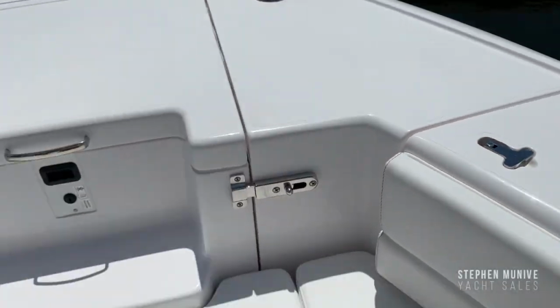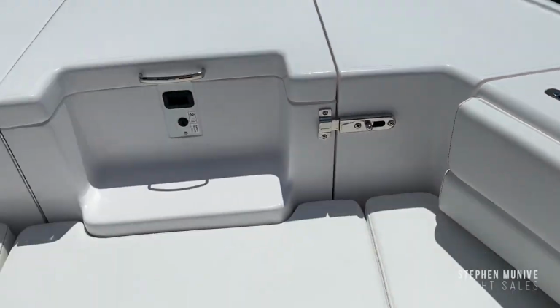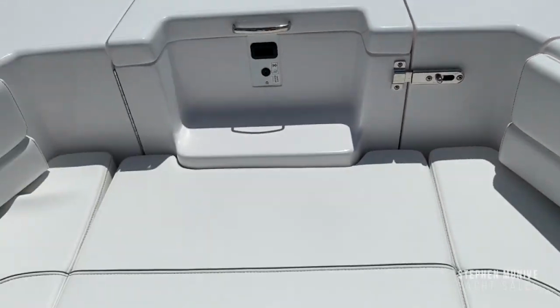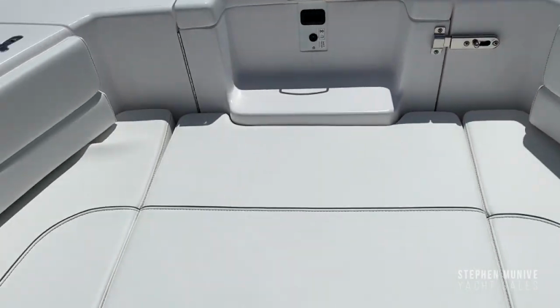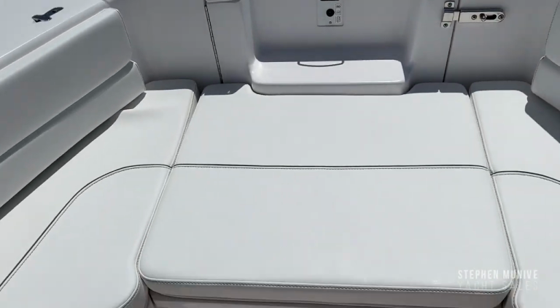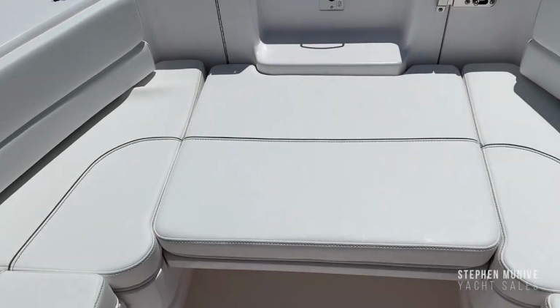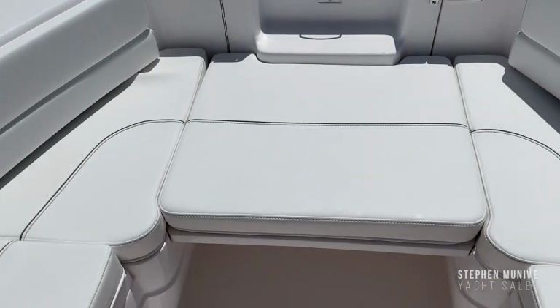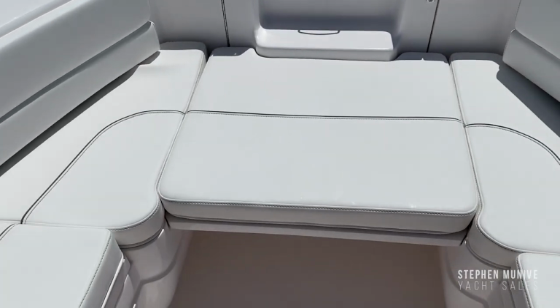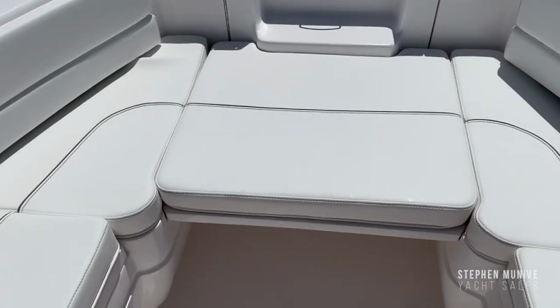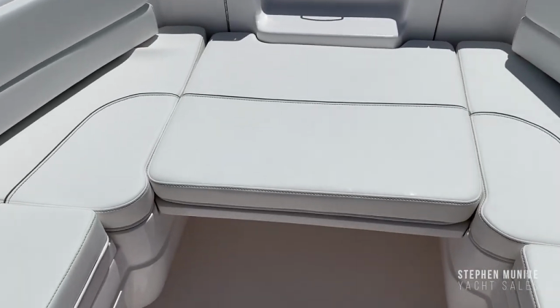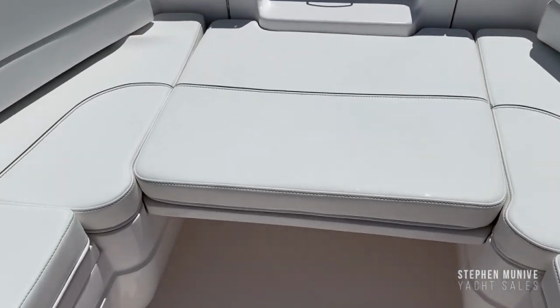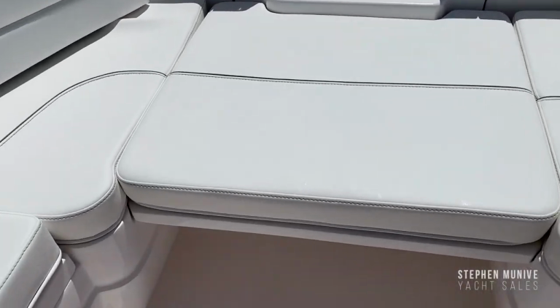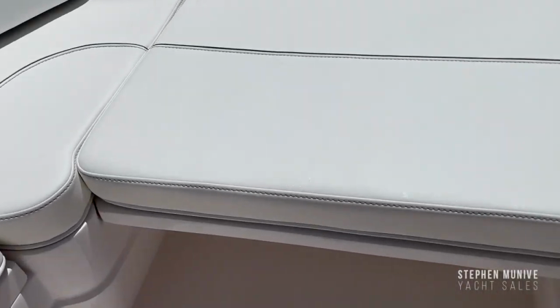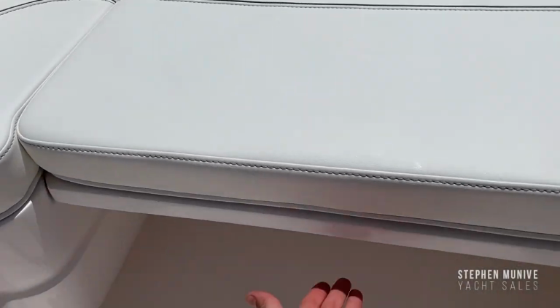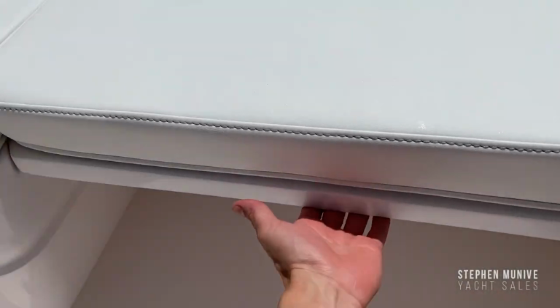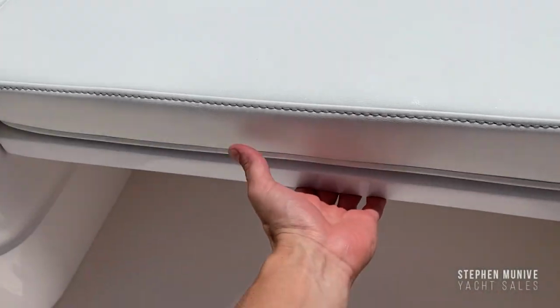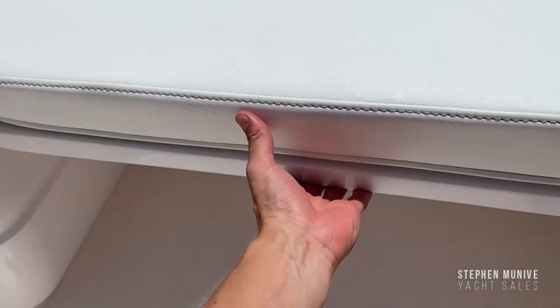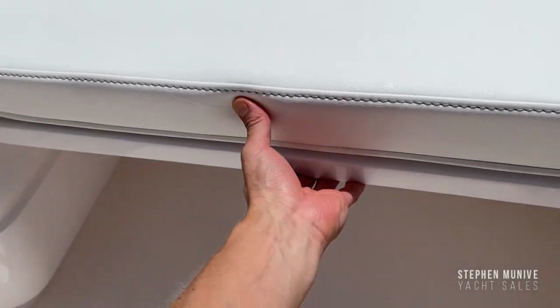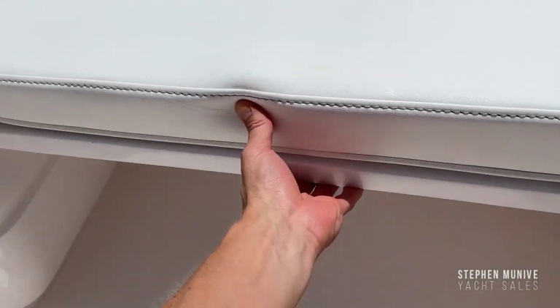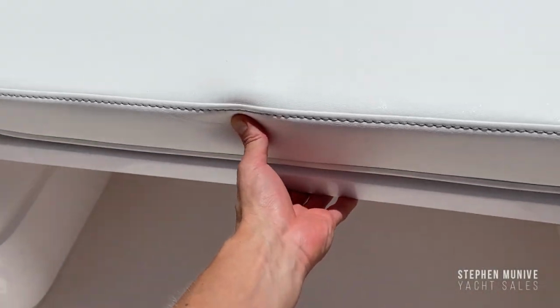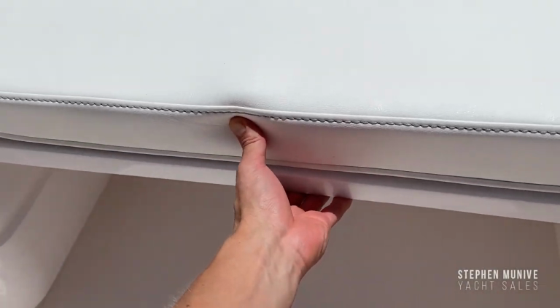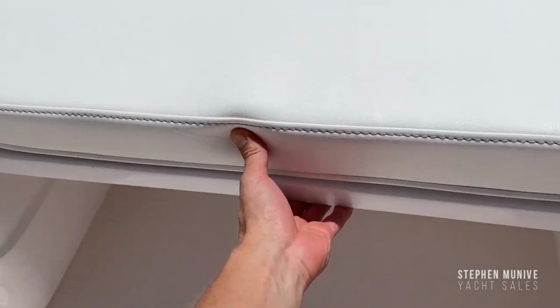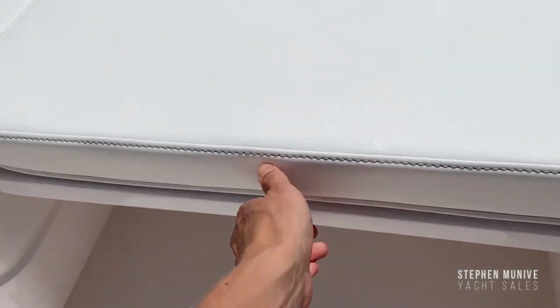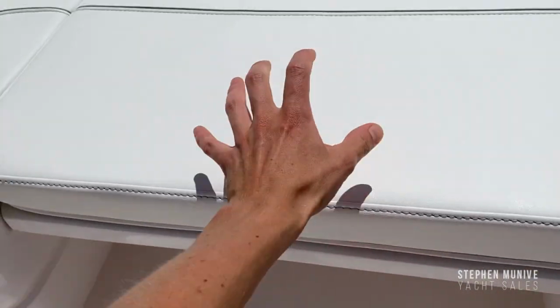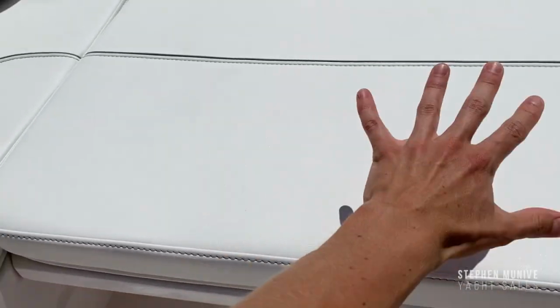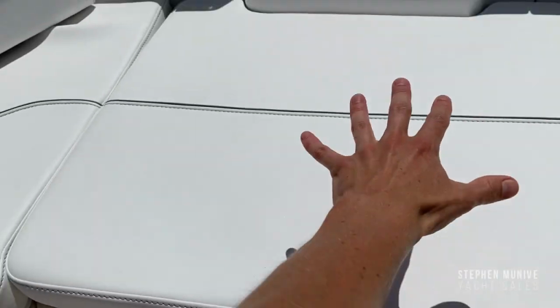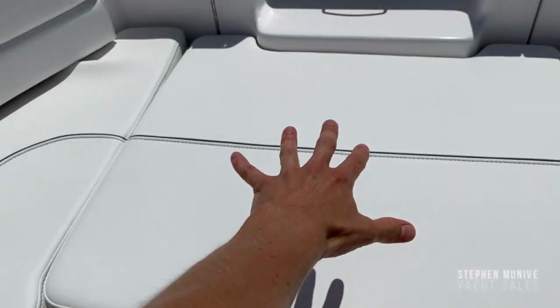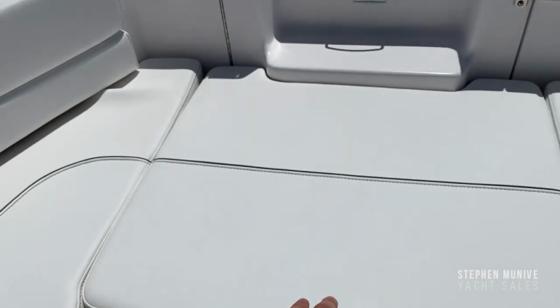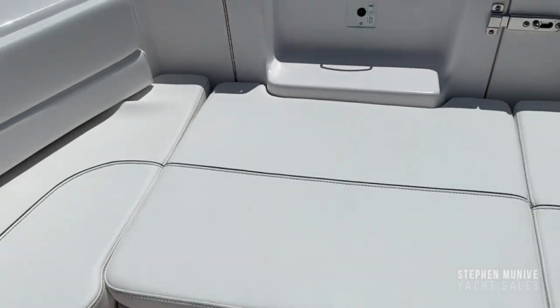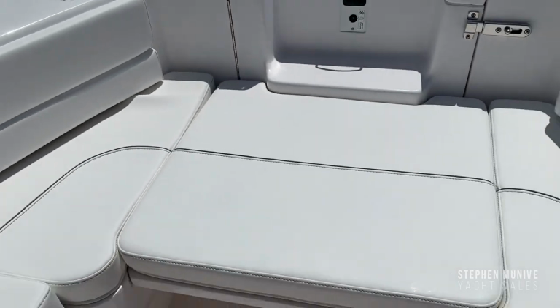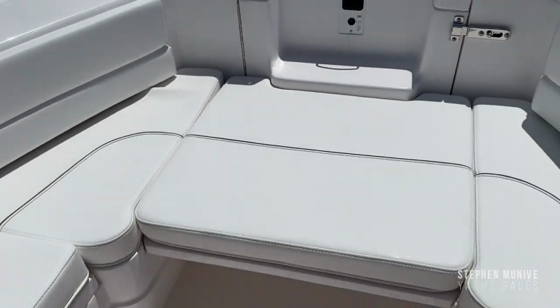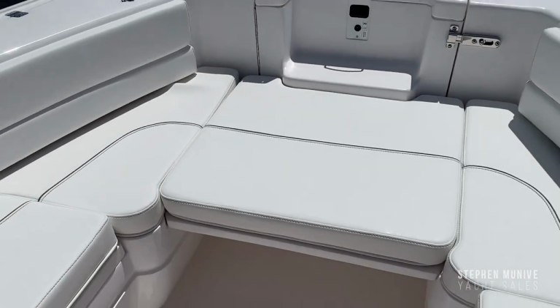This is the forward seating — you can see that this section right here is removable.